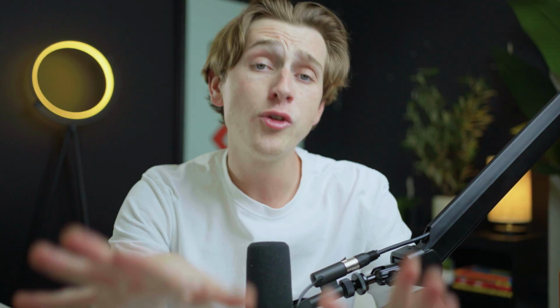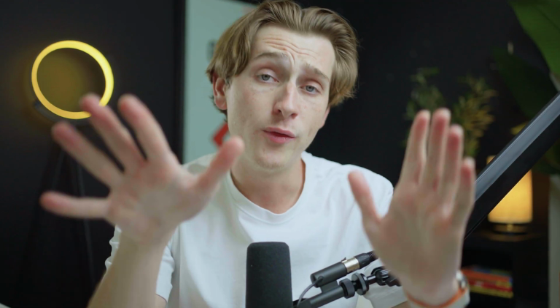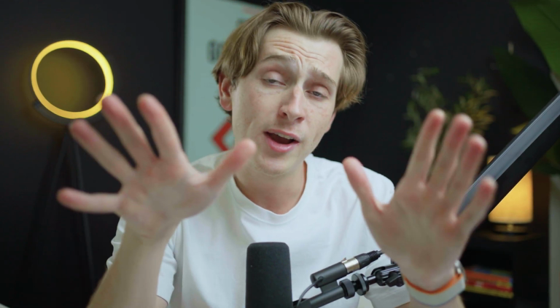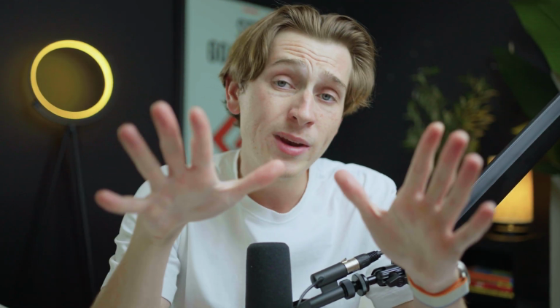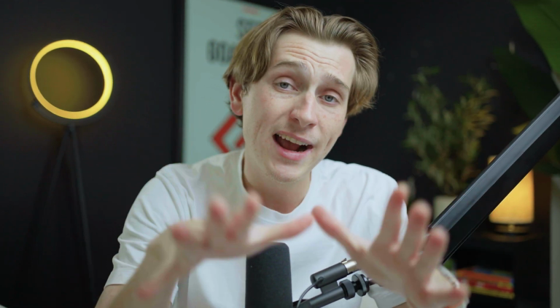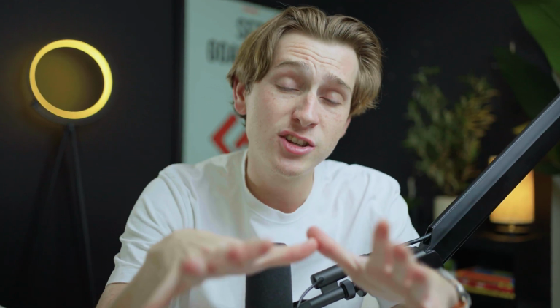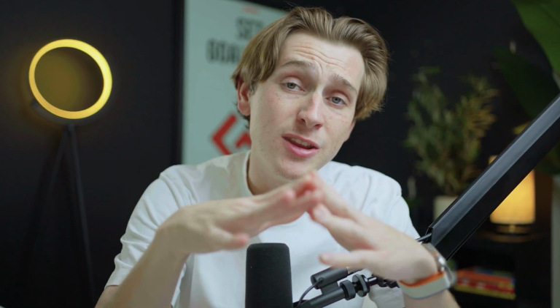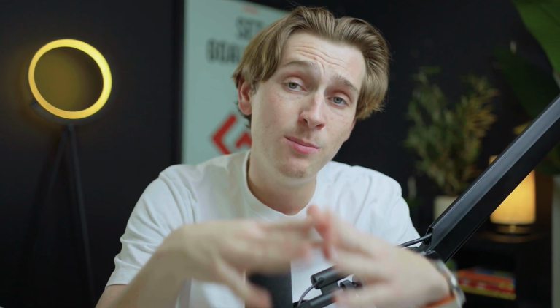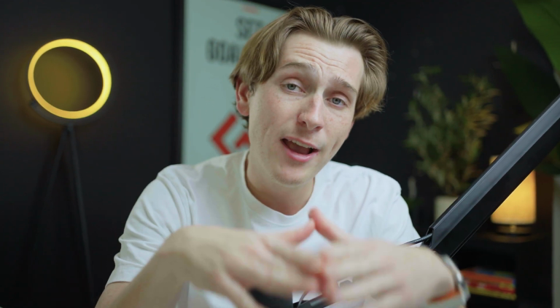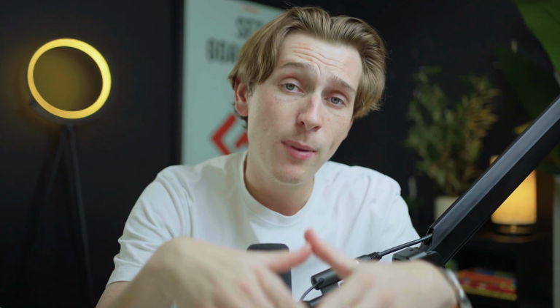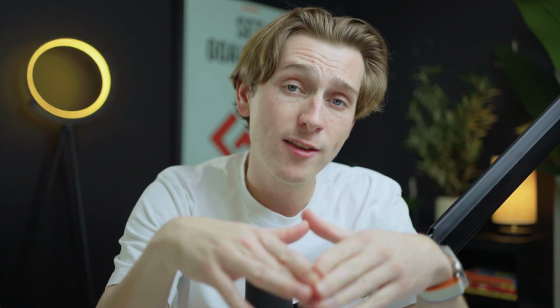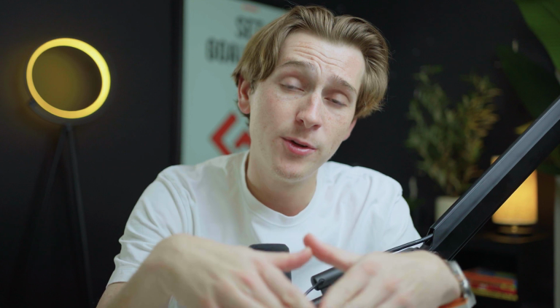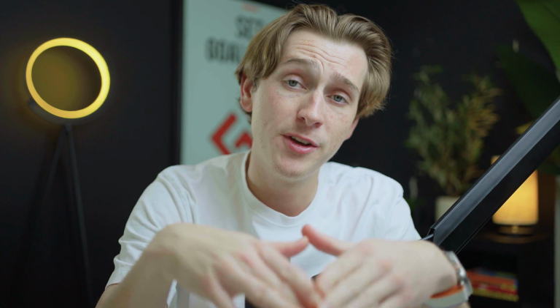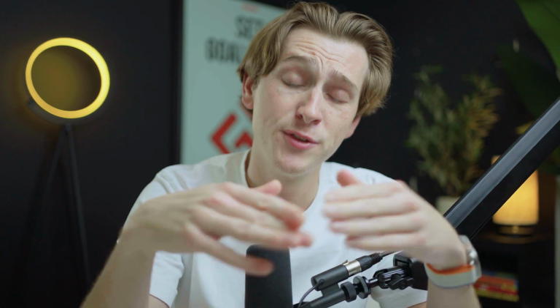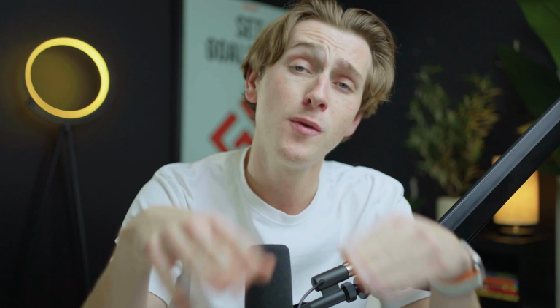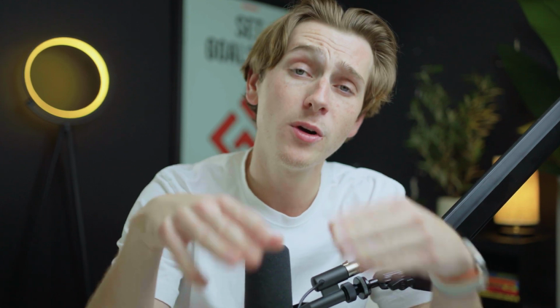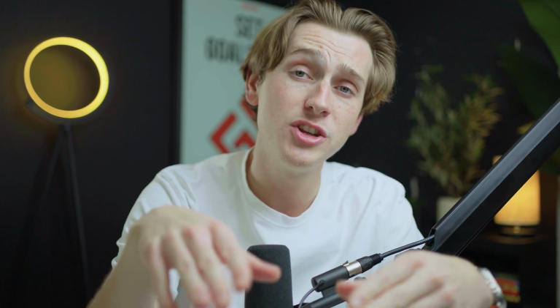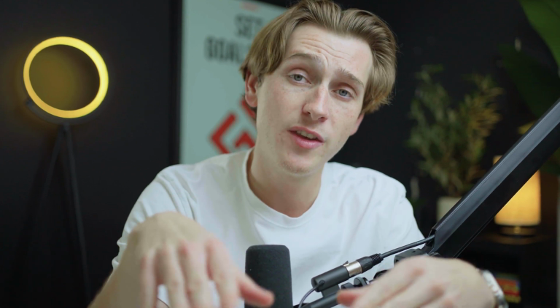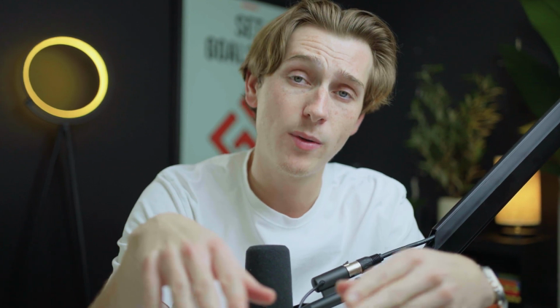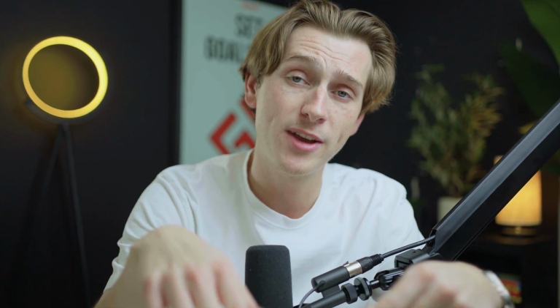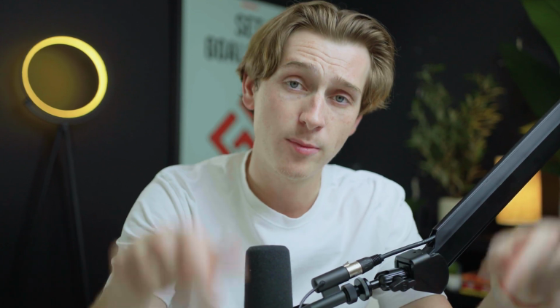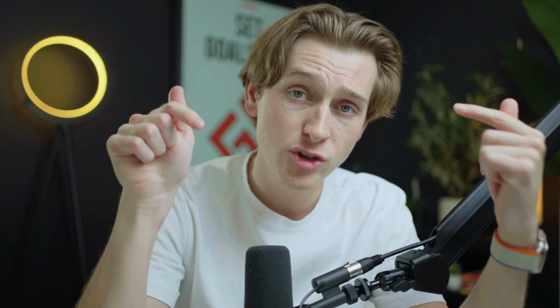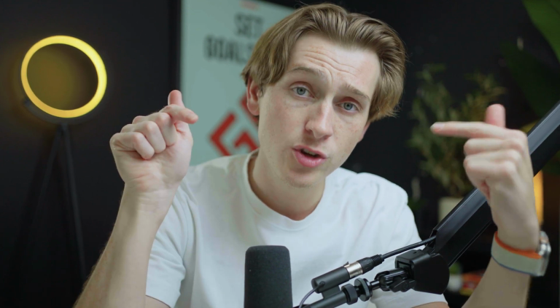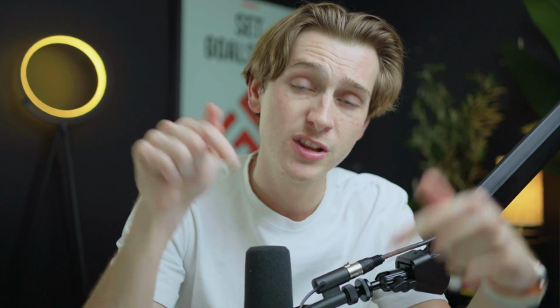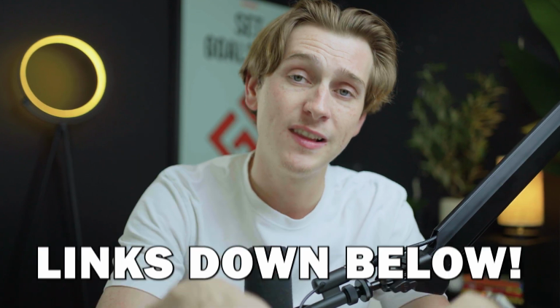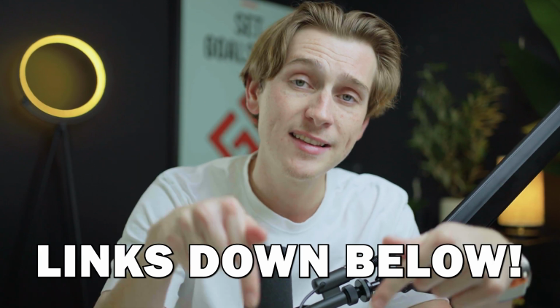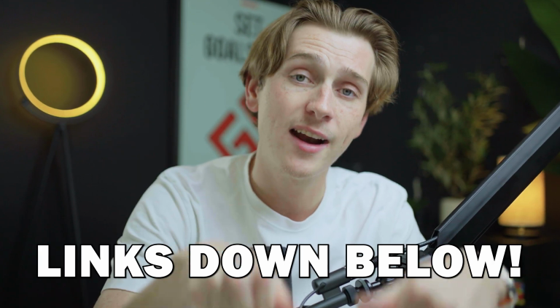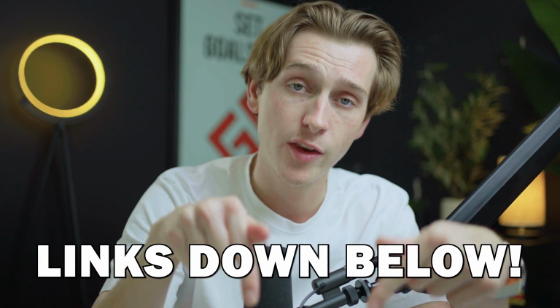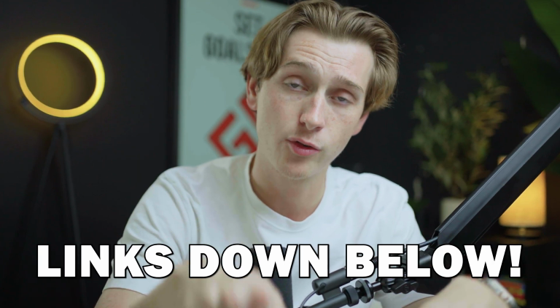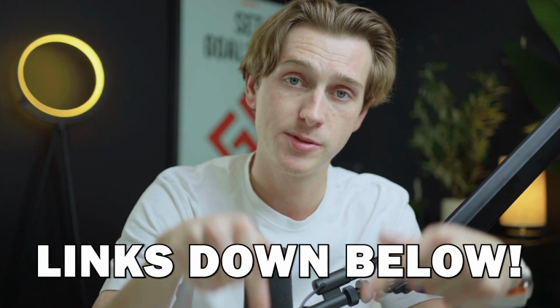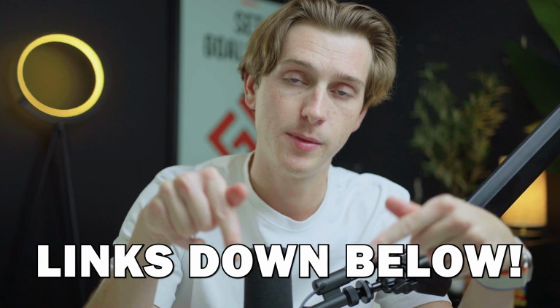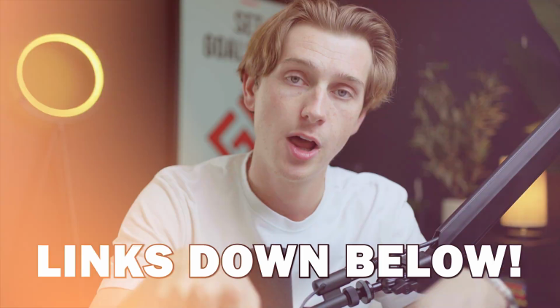If you want to get access to the best possible deals for each of these websites, make sure to use the links down in the description below.